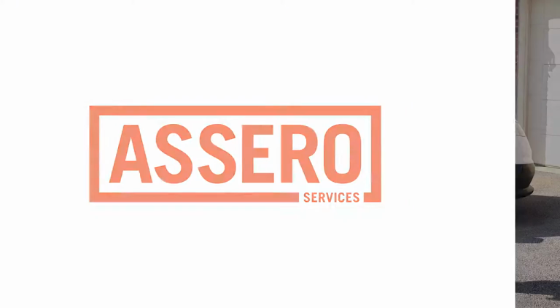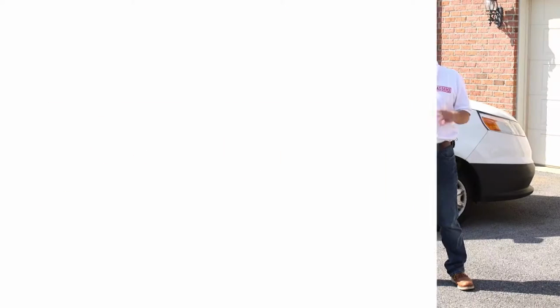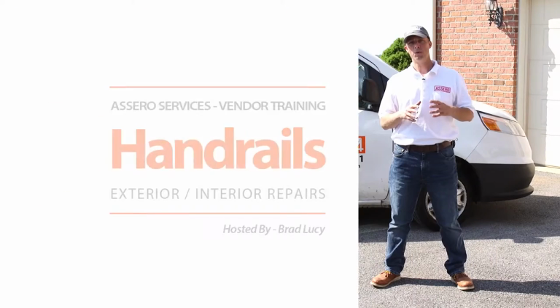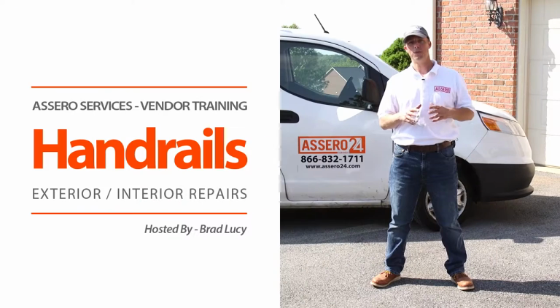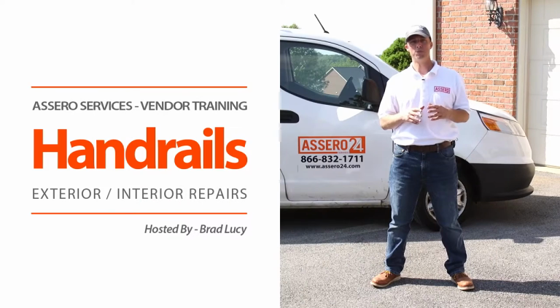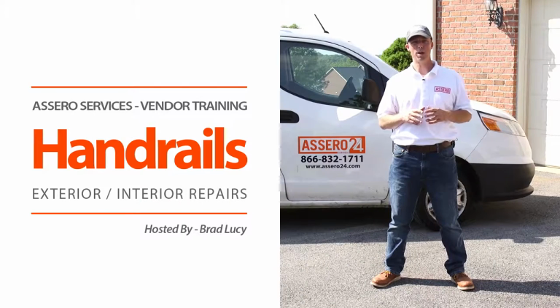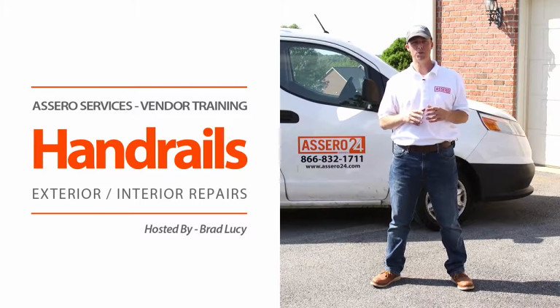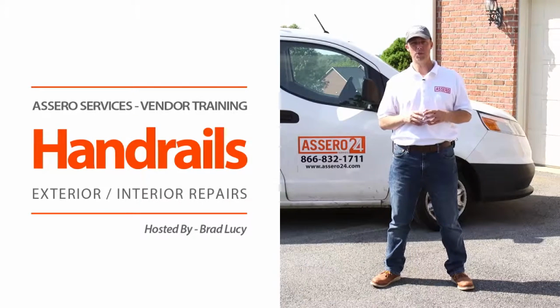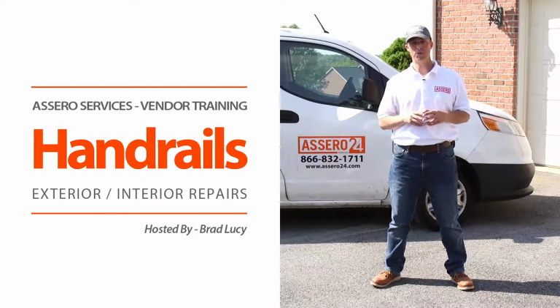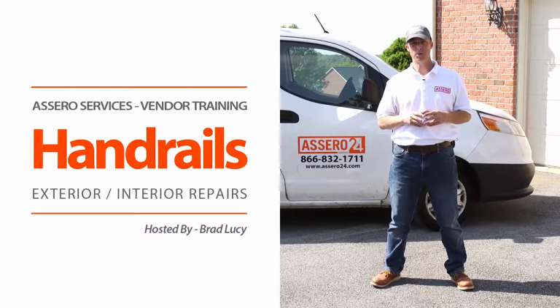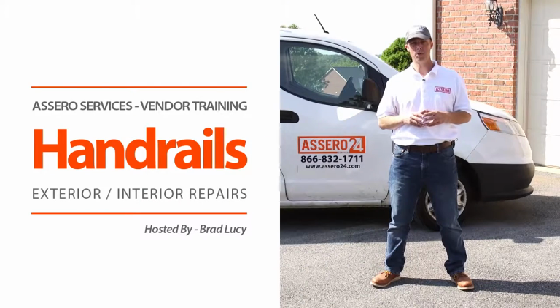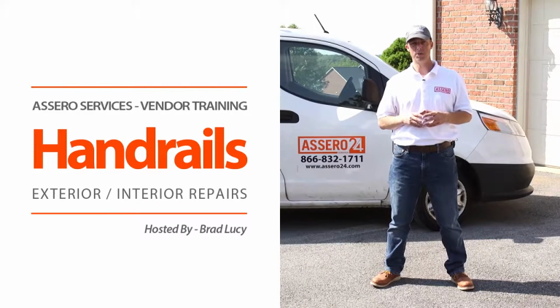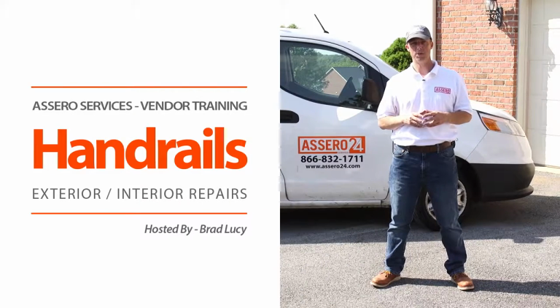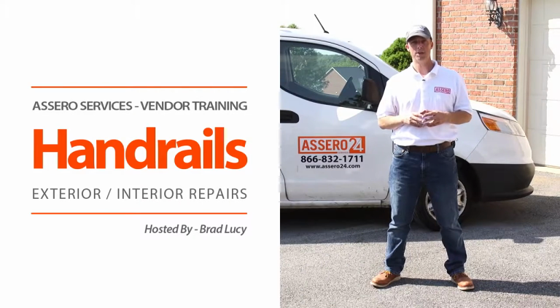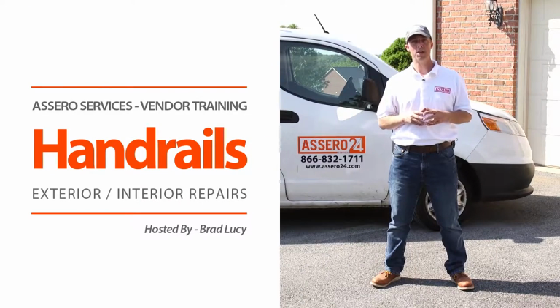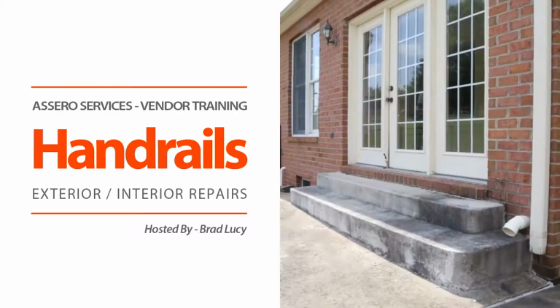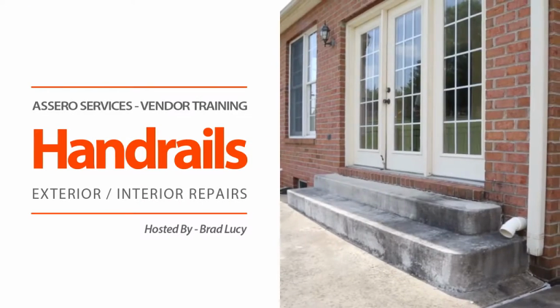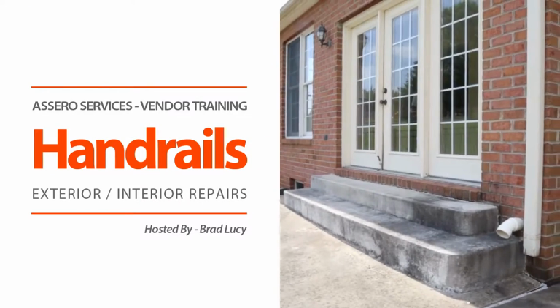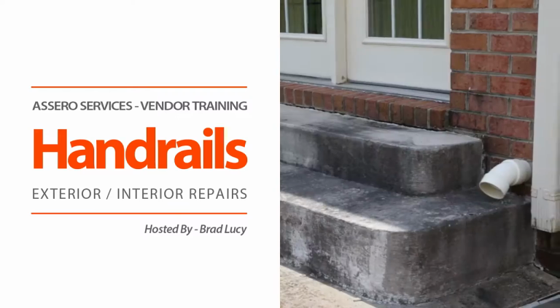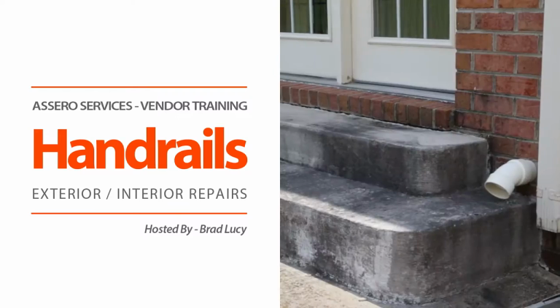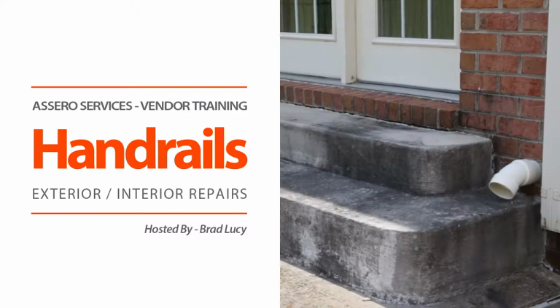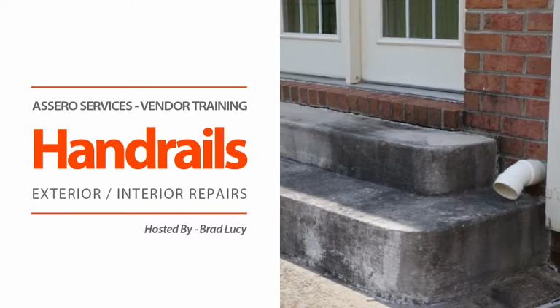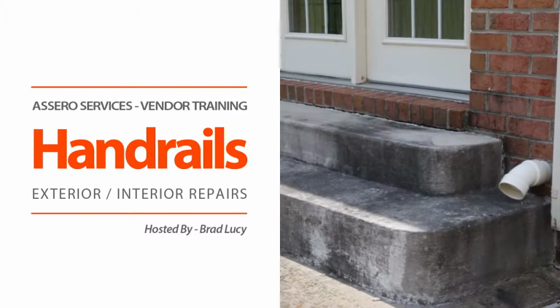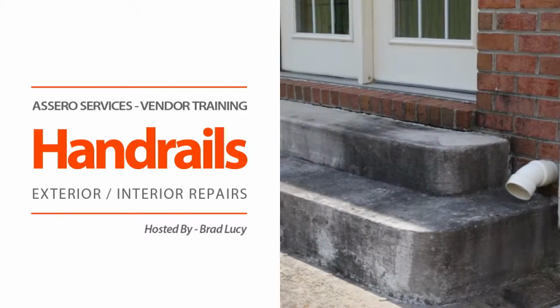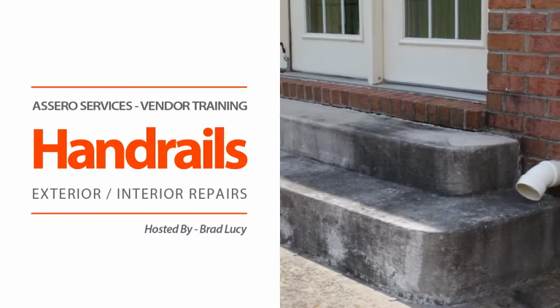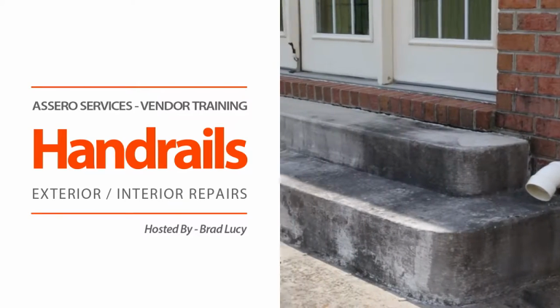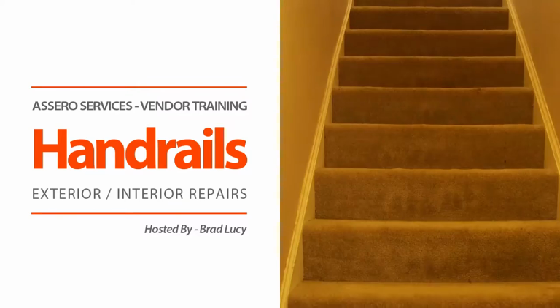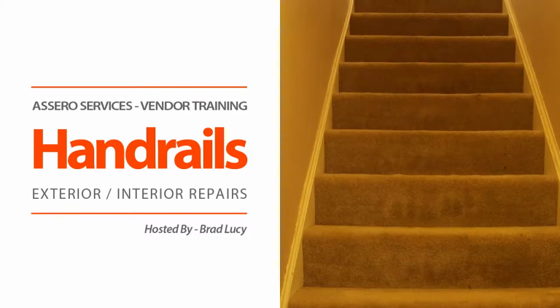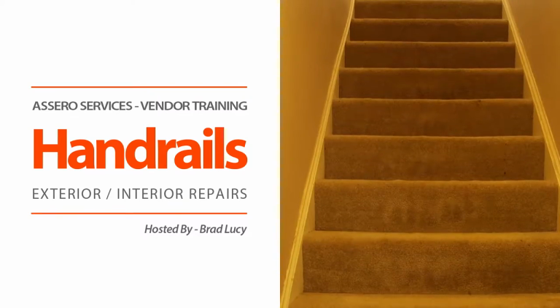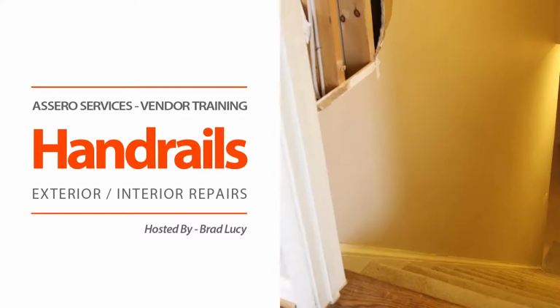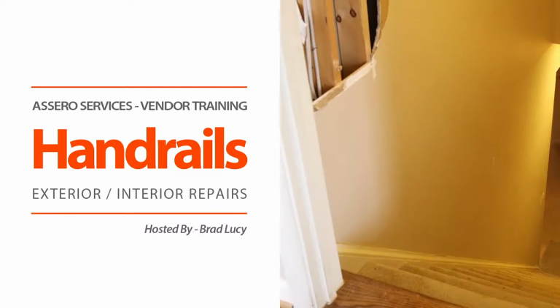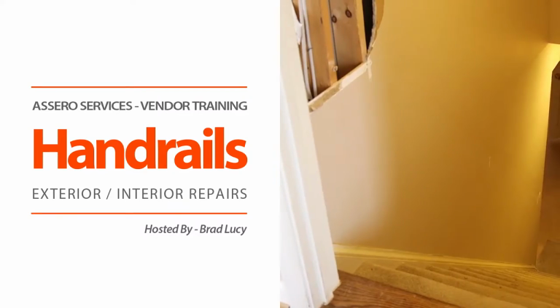Hello, this is Brad Lucey with Acera Services. Today we're going to review how to properly install exterior and interior handrails.